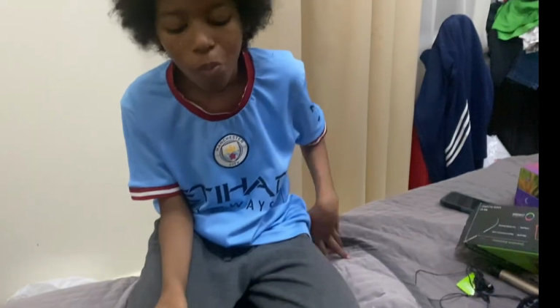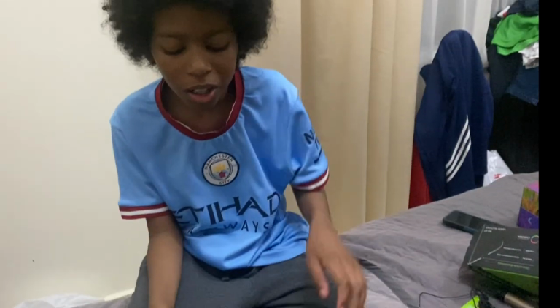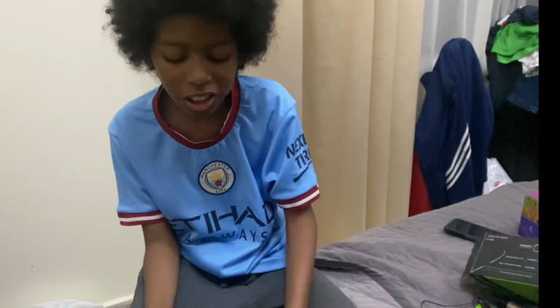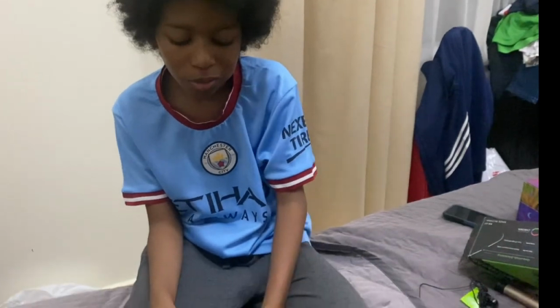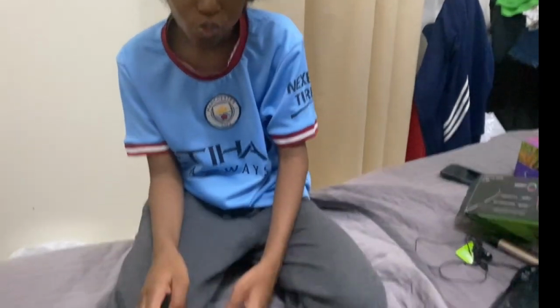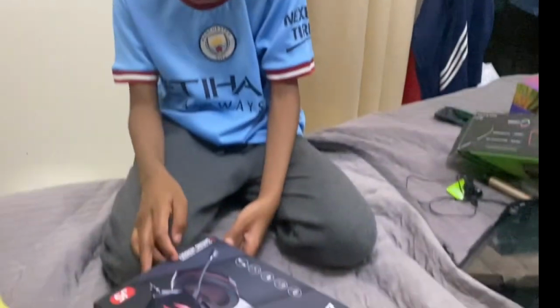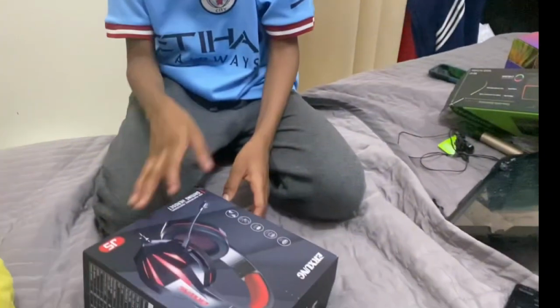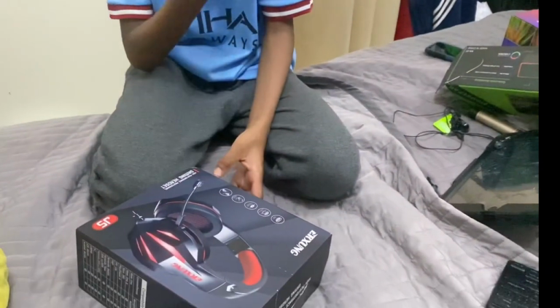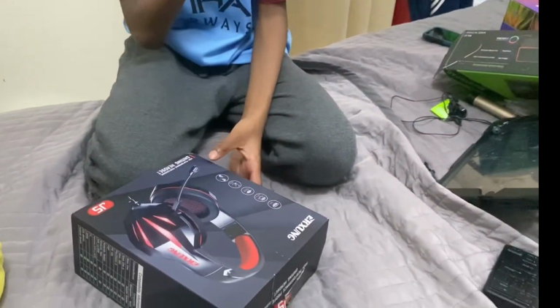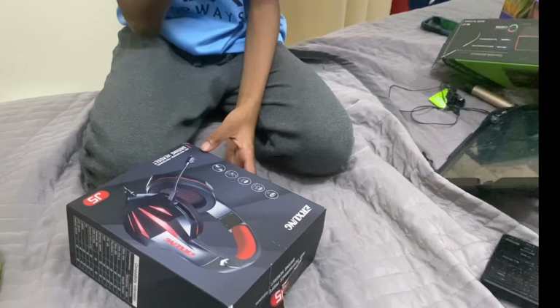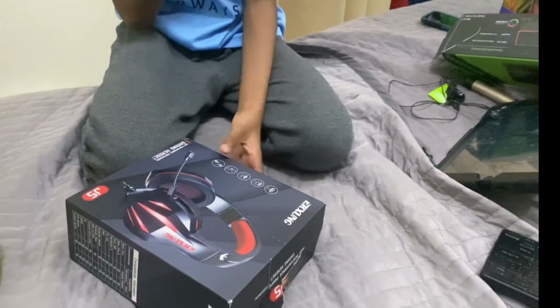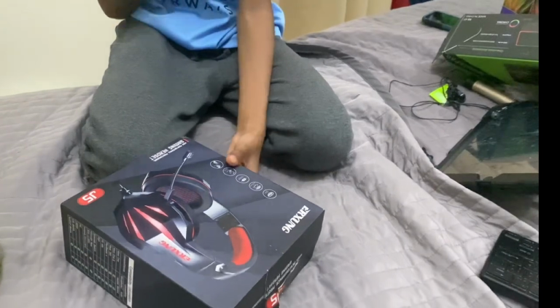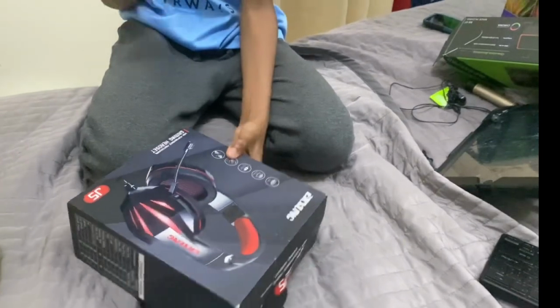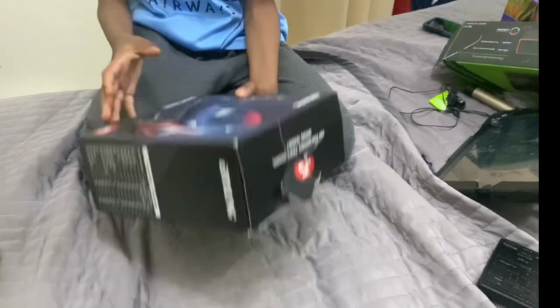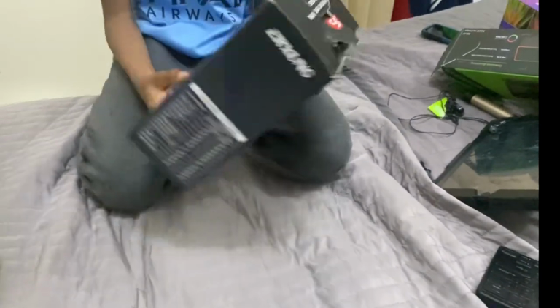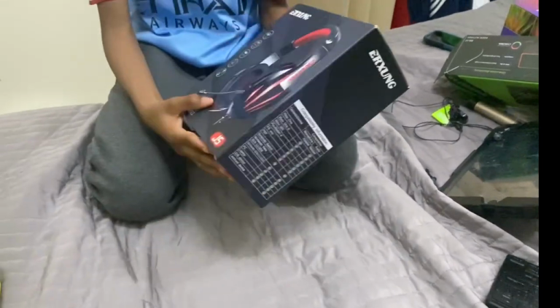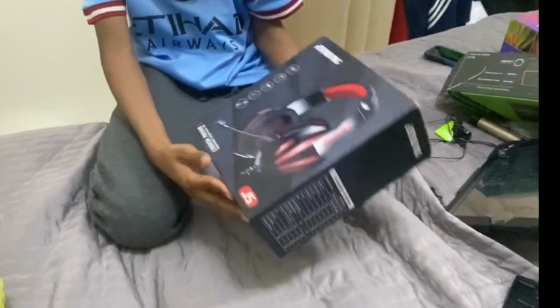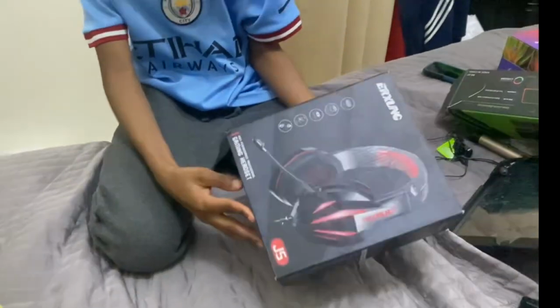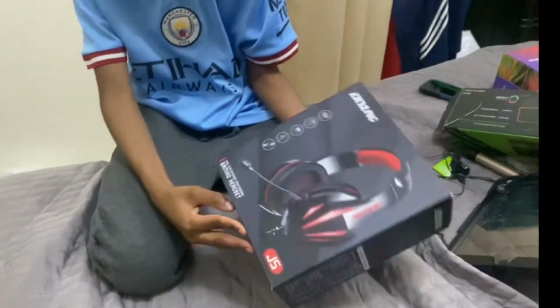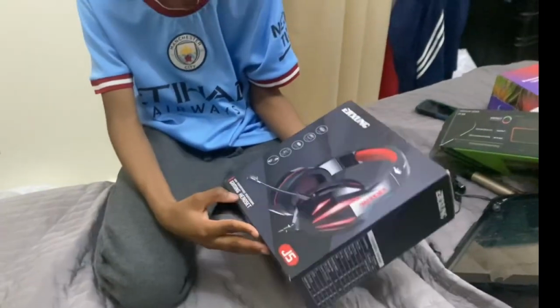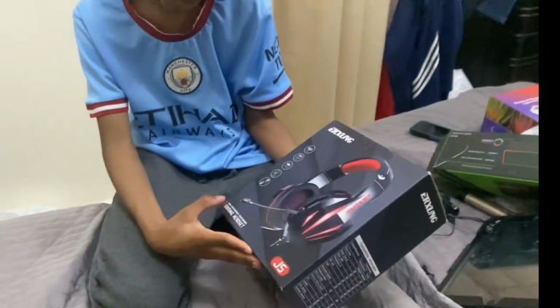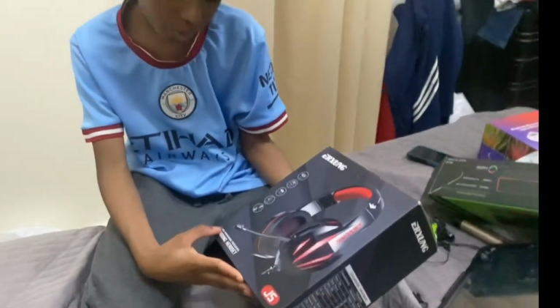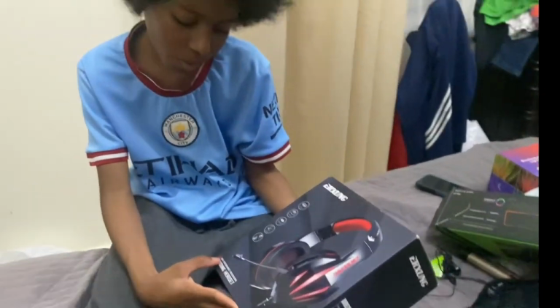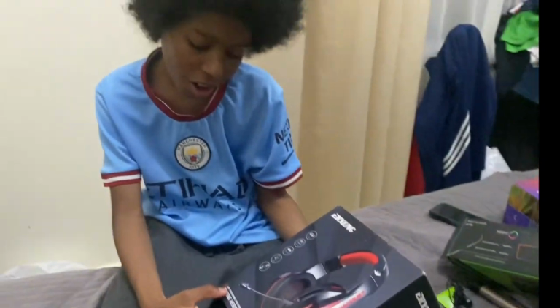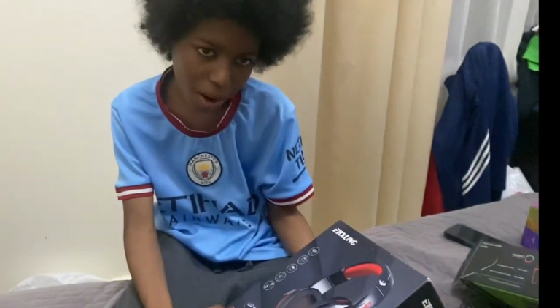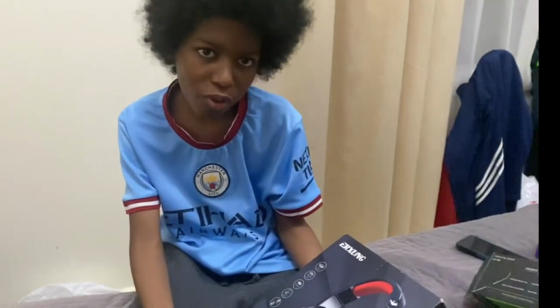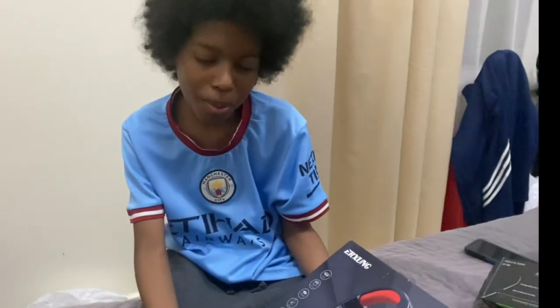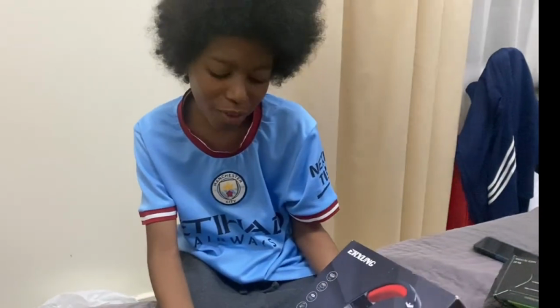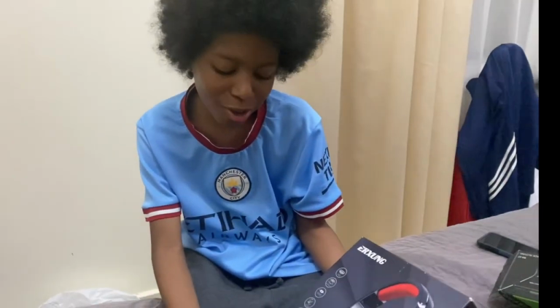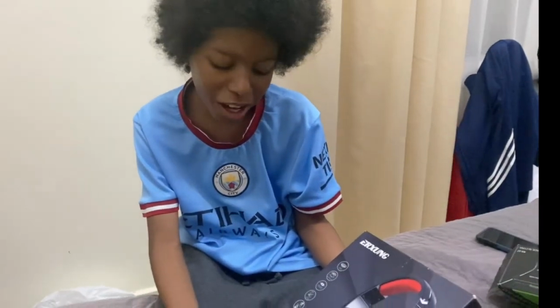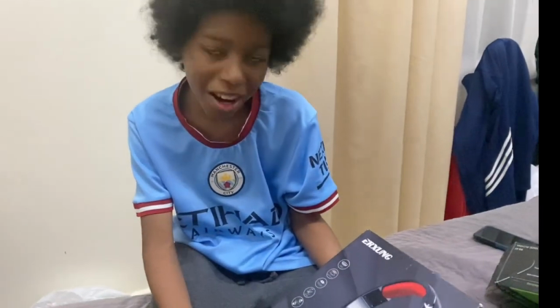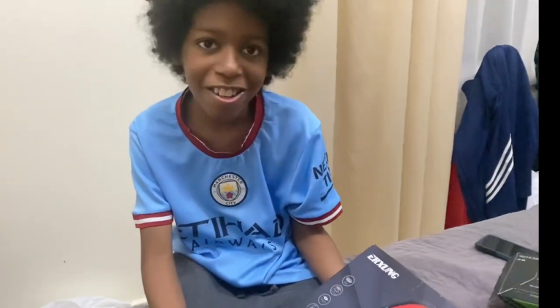Hi guys, so today we're going to be unboxing this high-performance professional gaming headset.